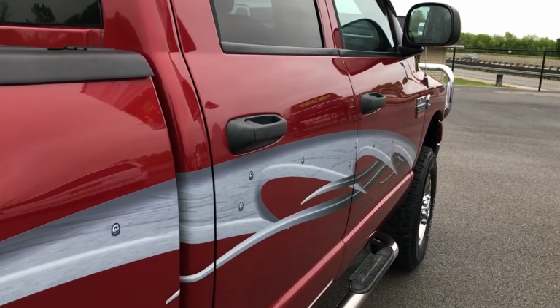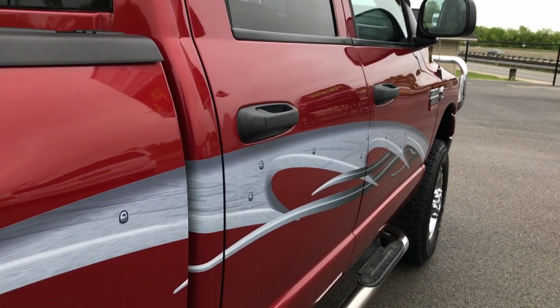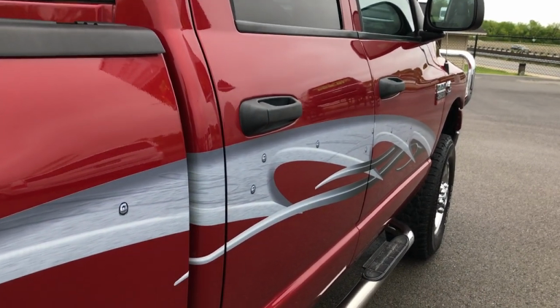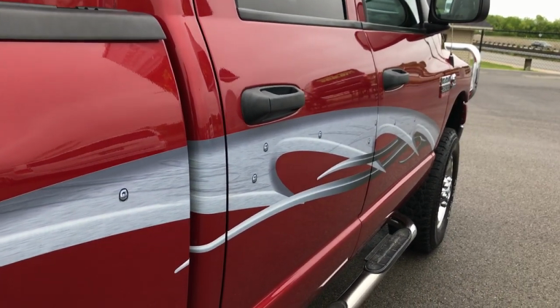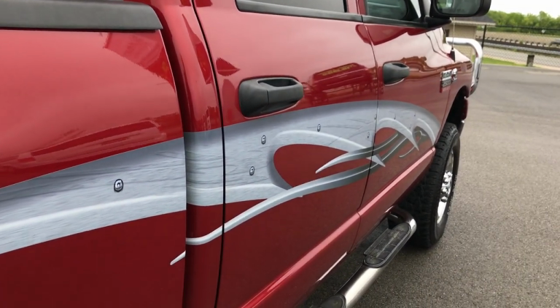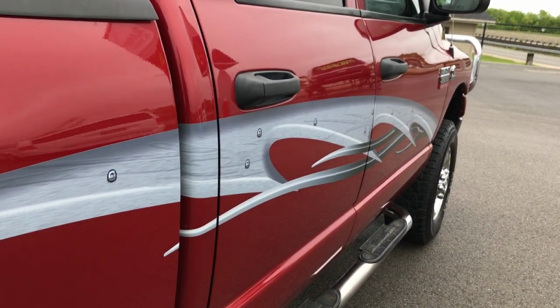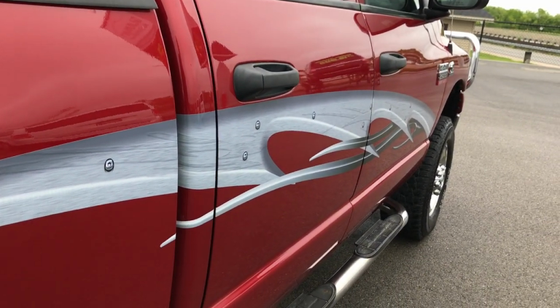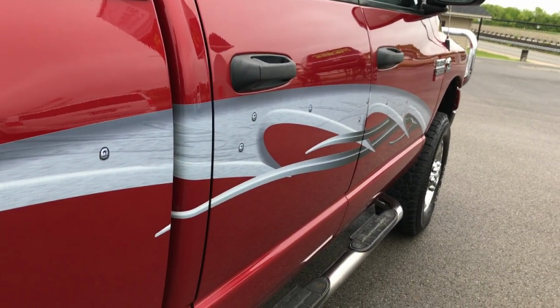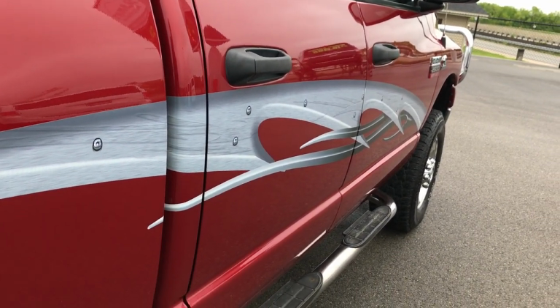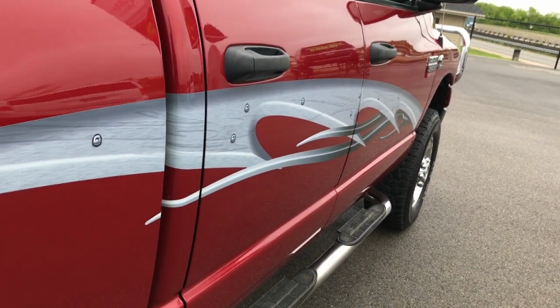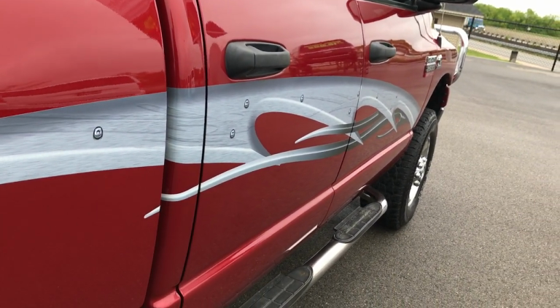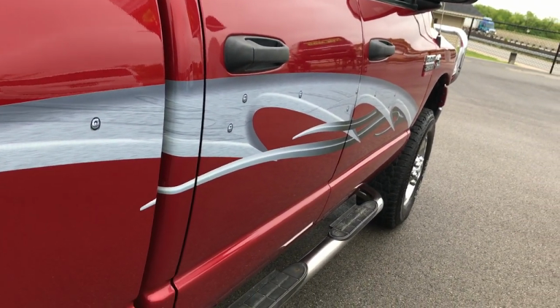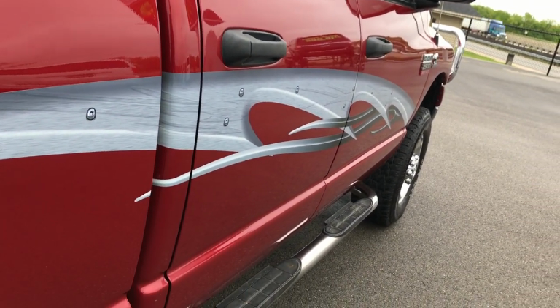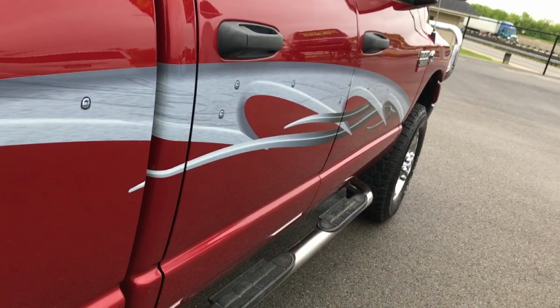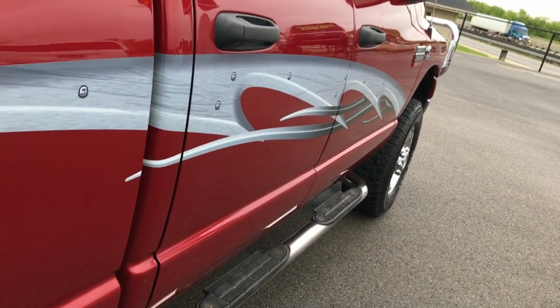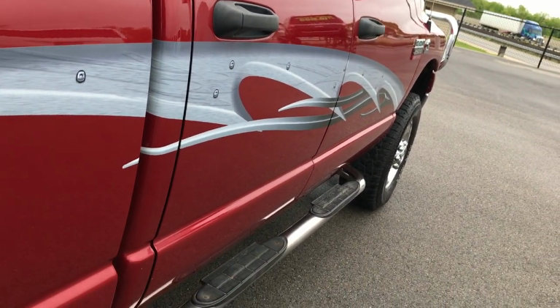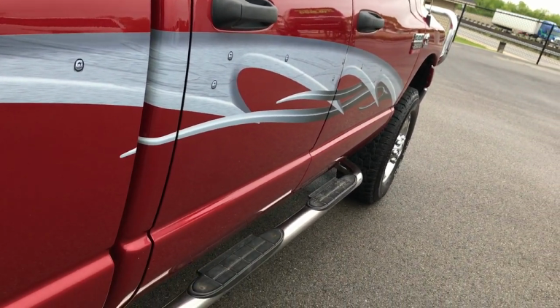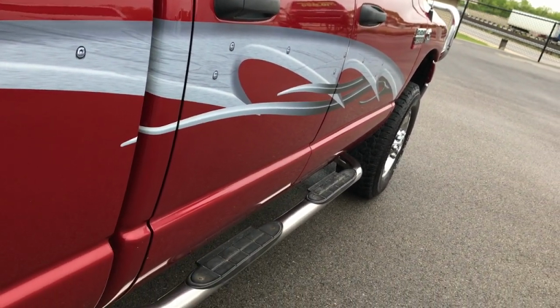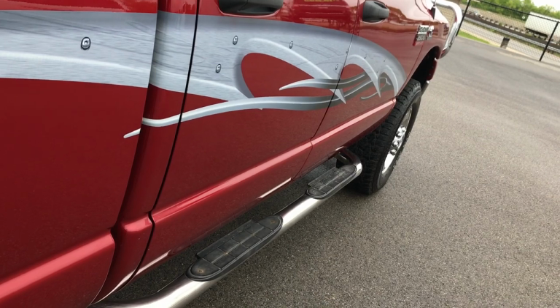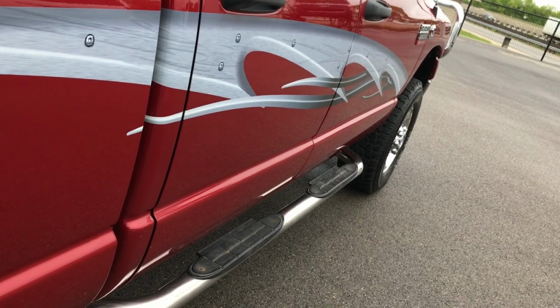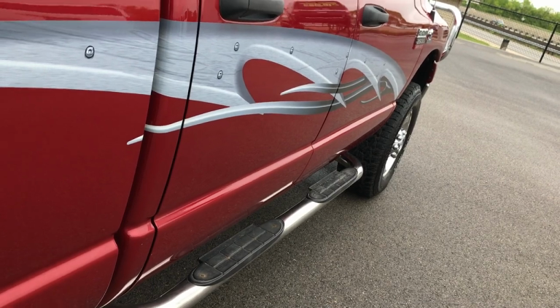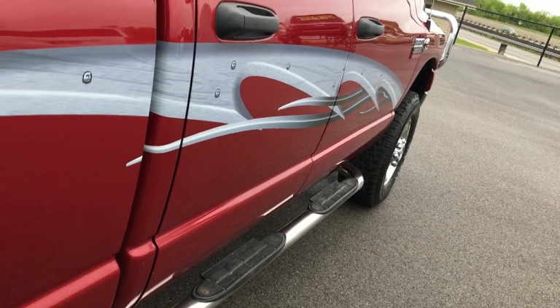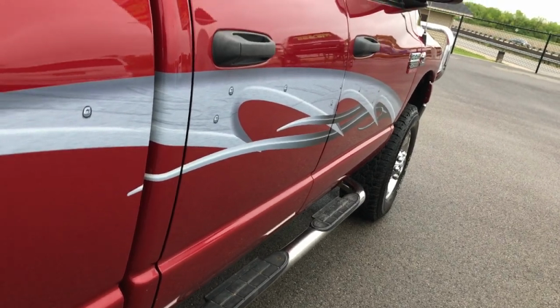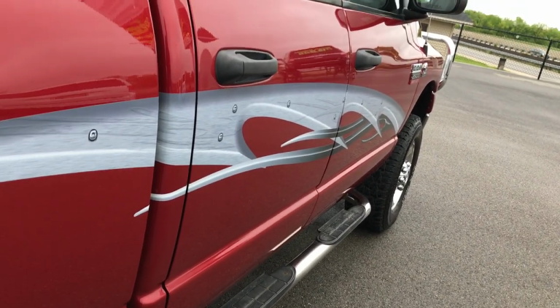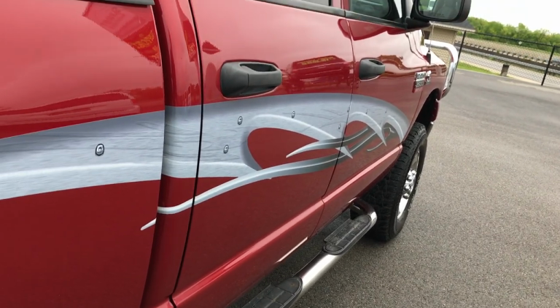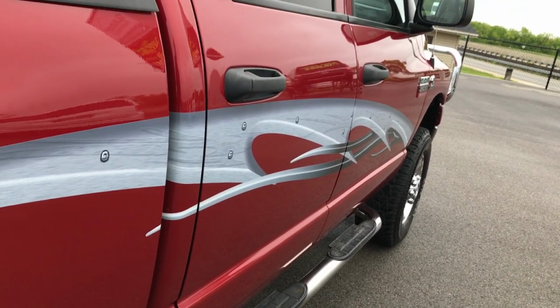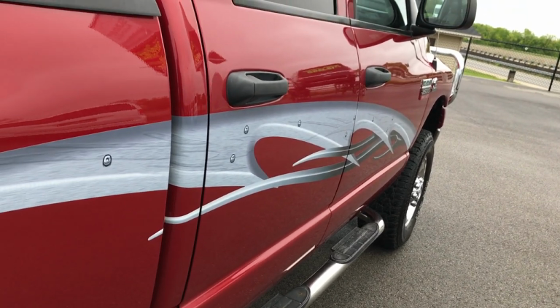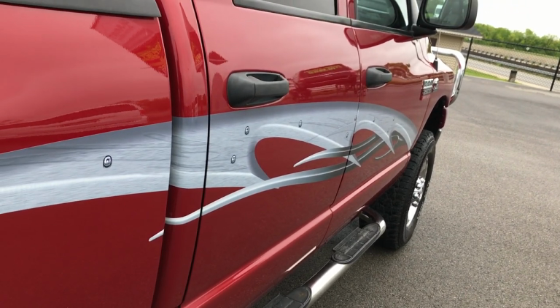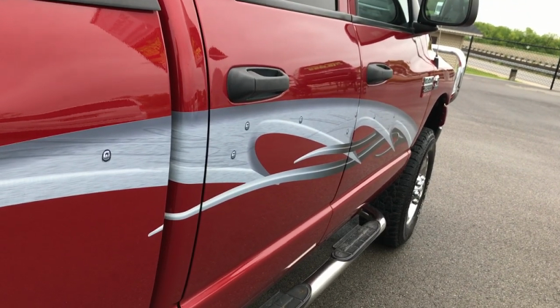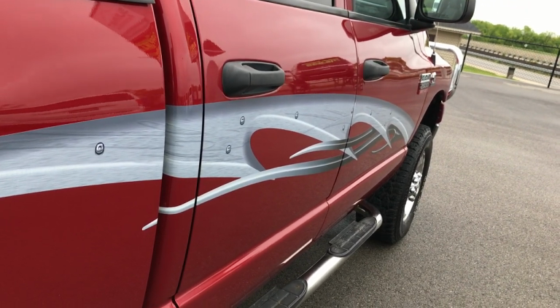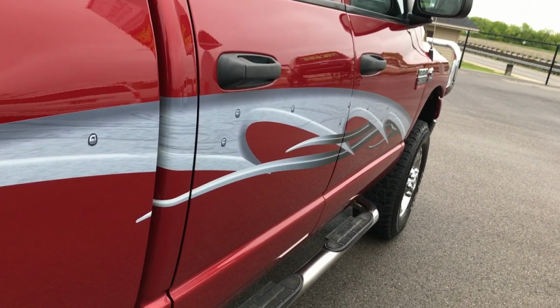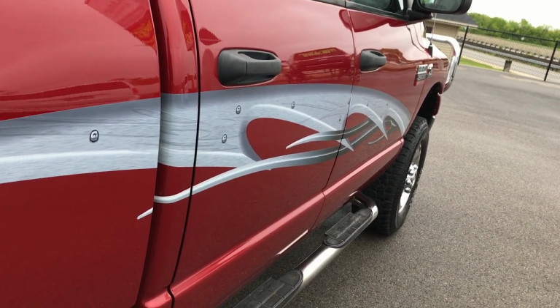Now, these side graphics are decals. So if you didn't like them, you can take them off.